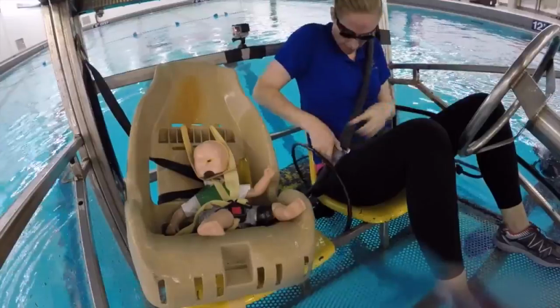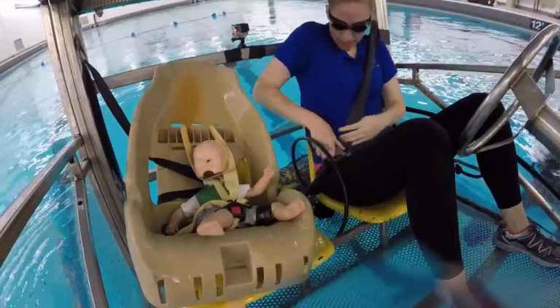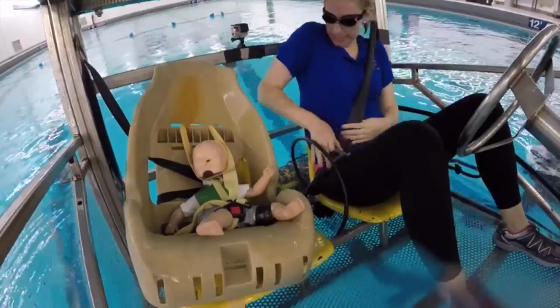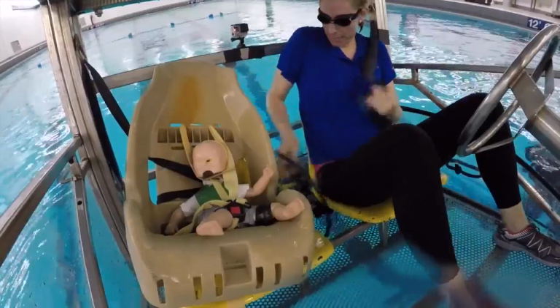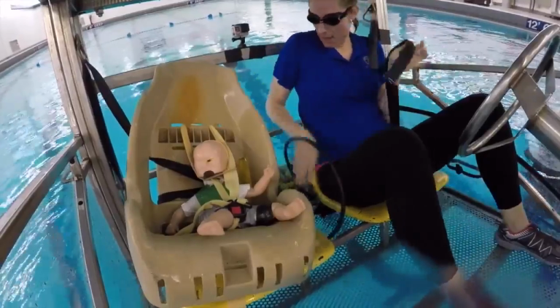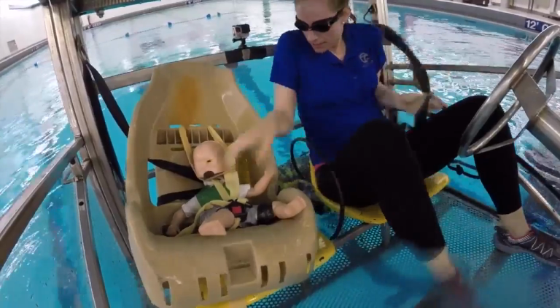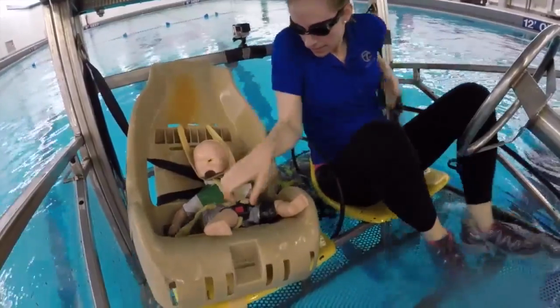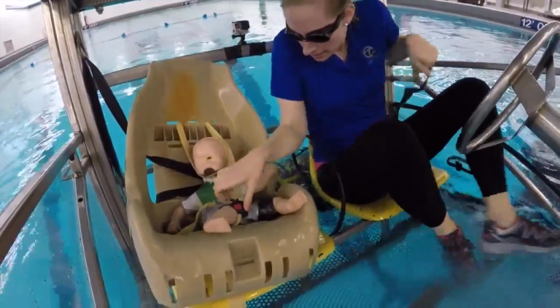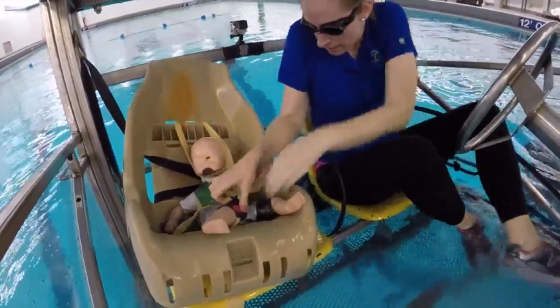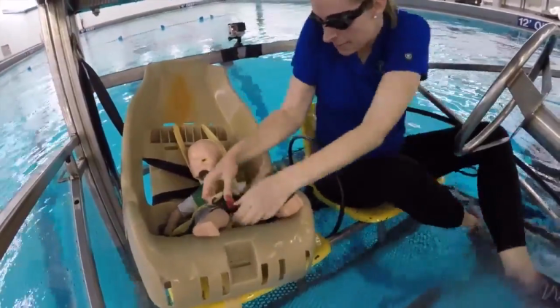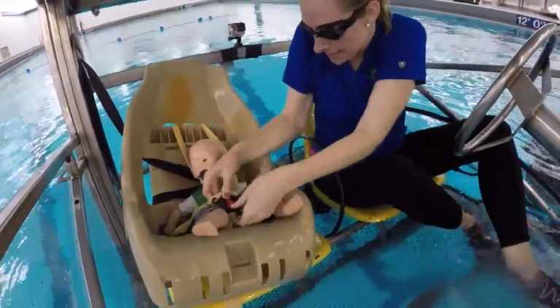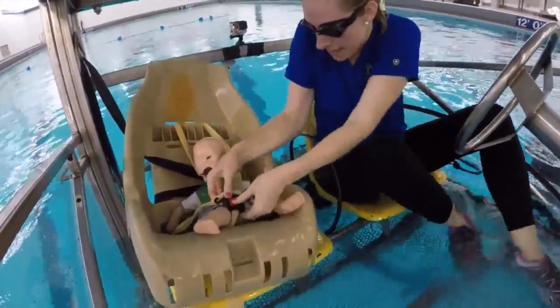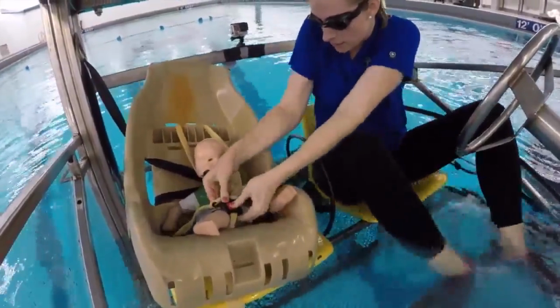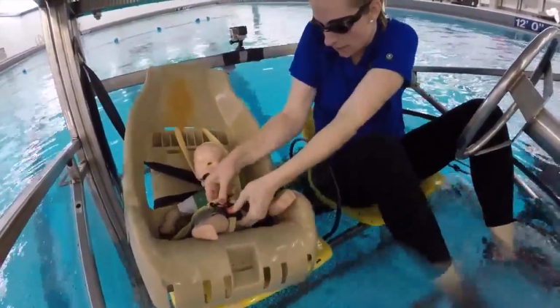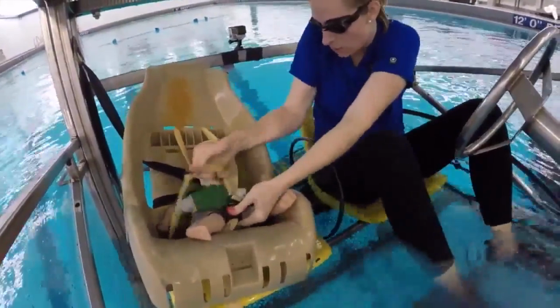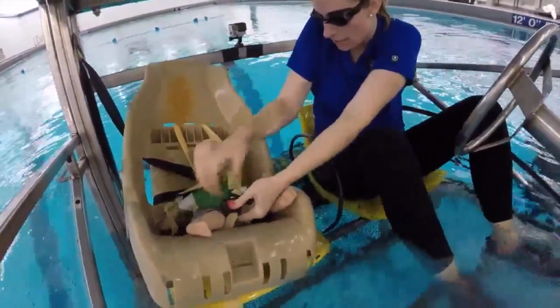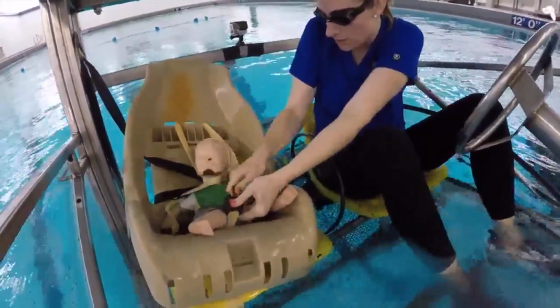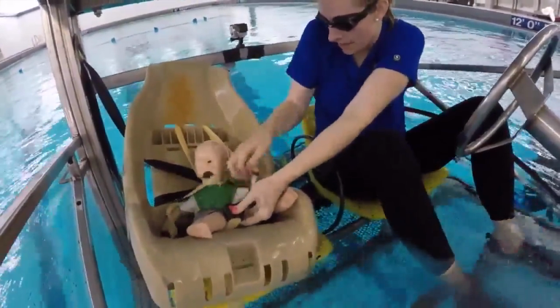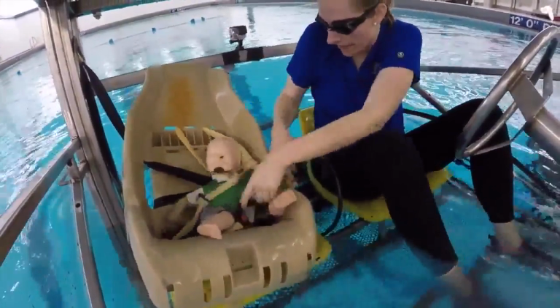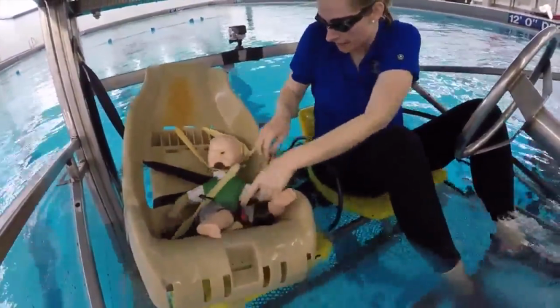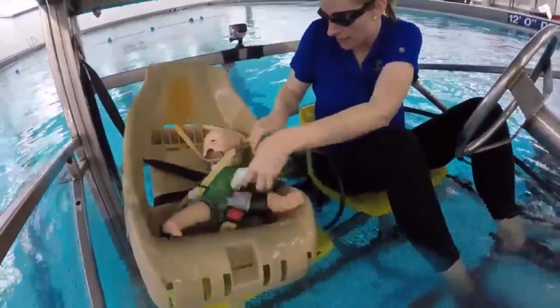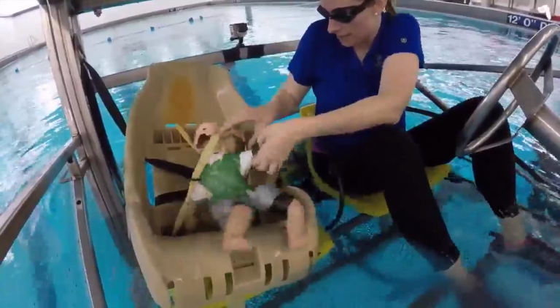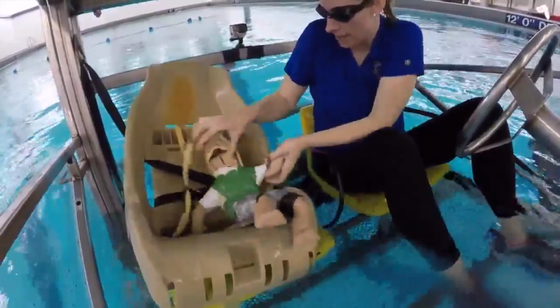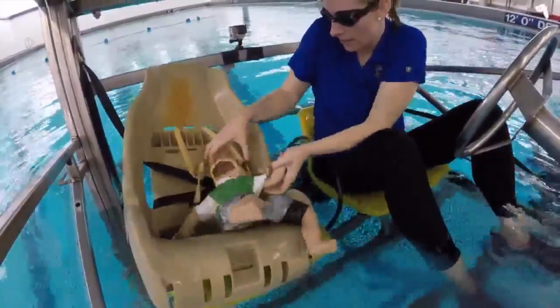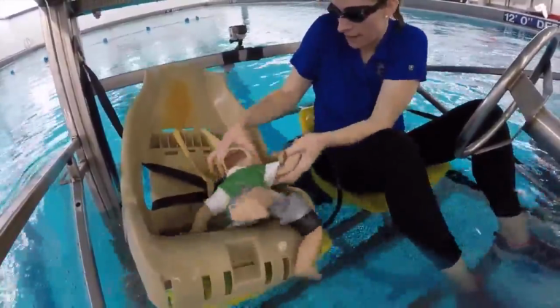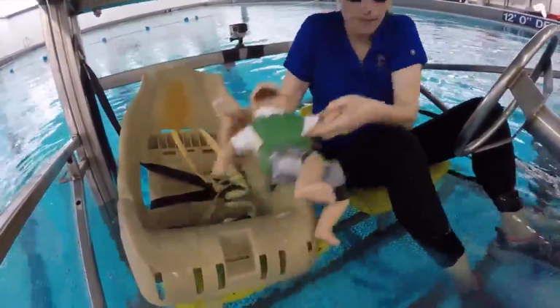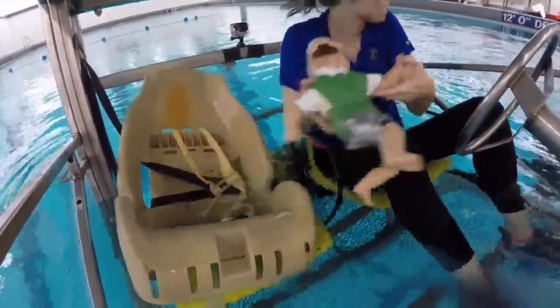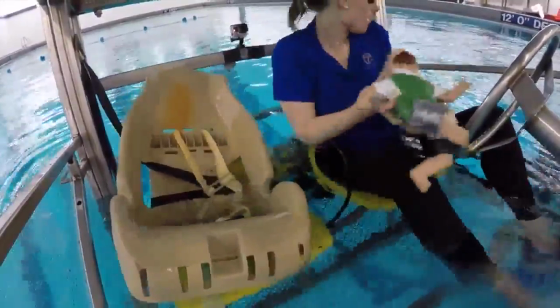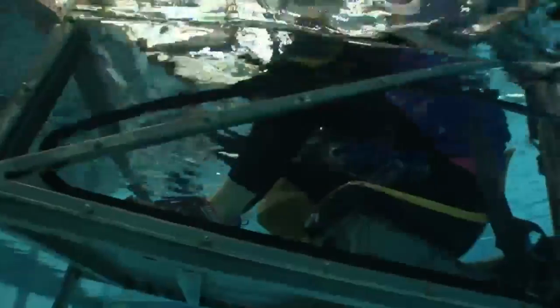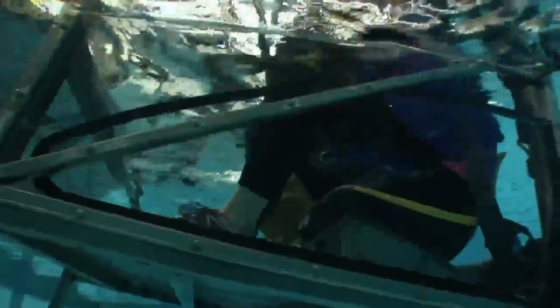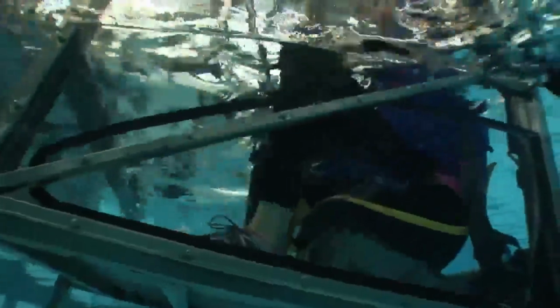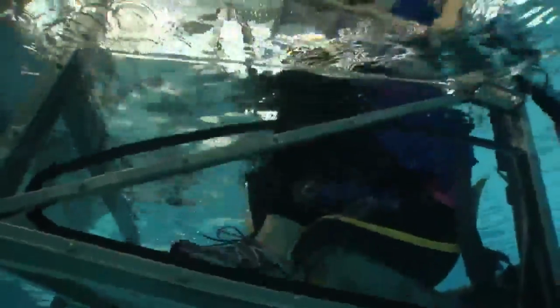Now to put those steps into action: window, seat belt, child's seat belt. Push the child out the window, then you exit.